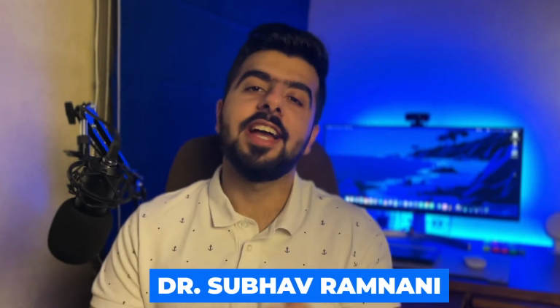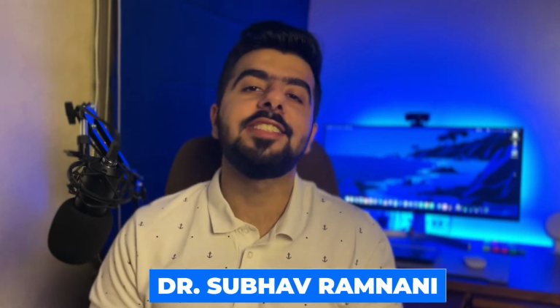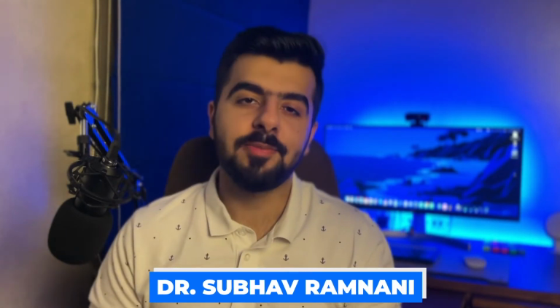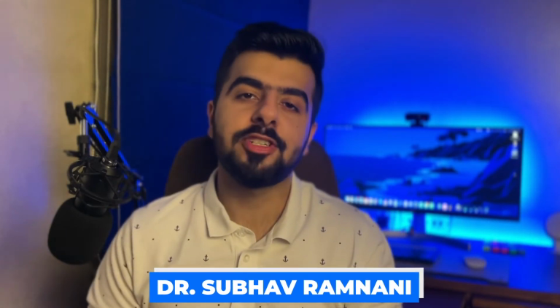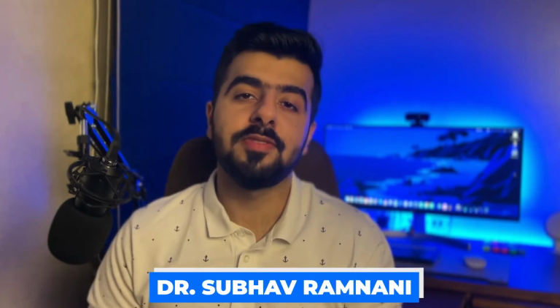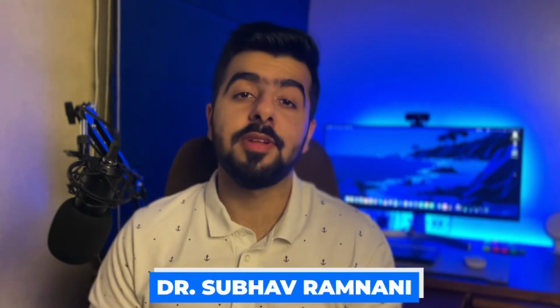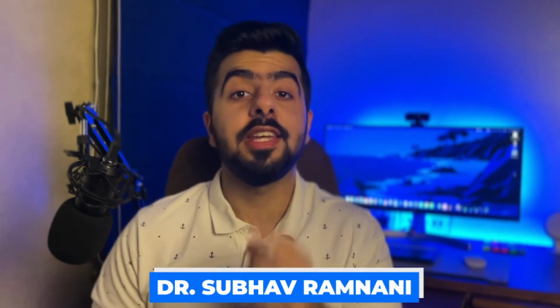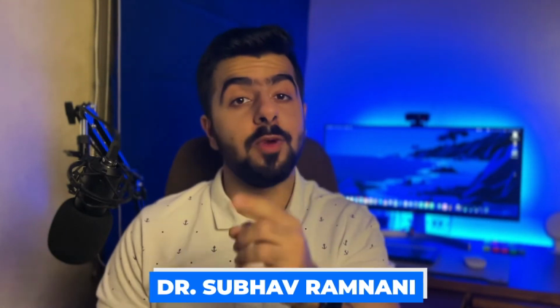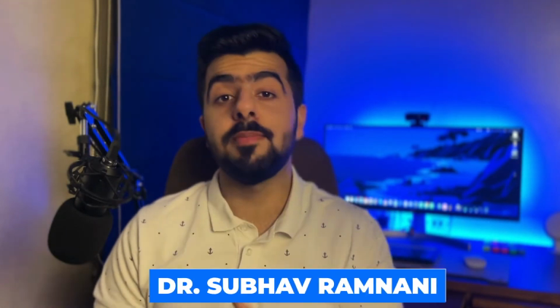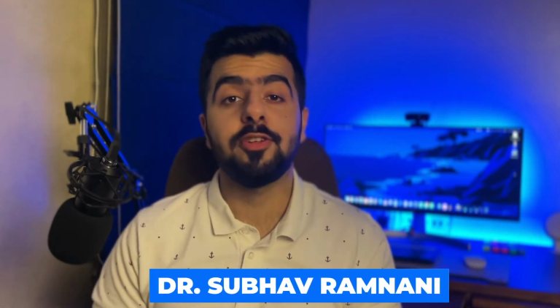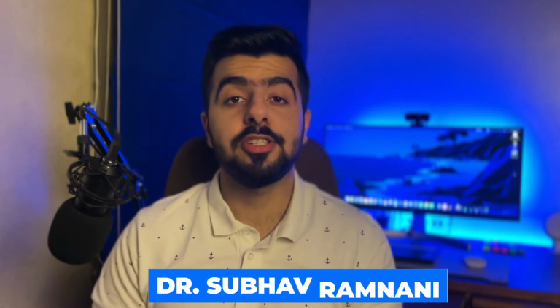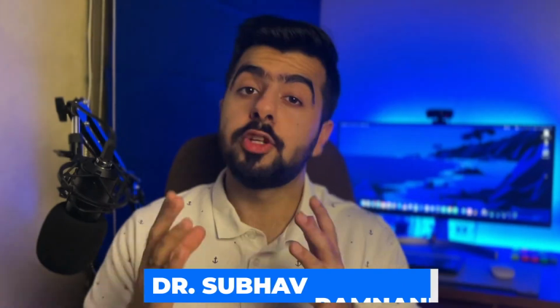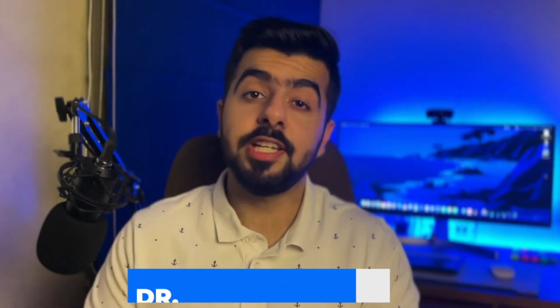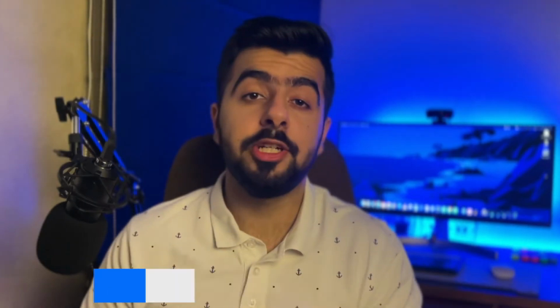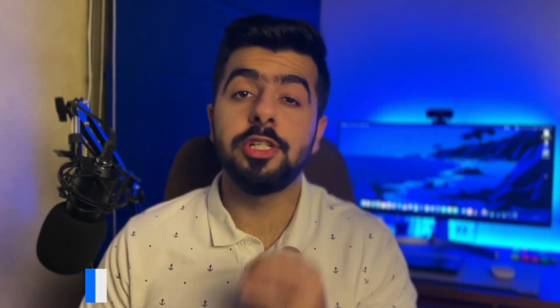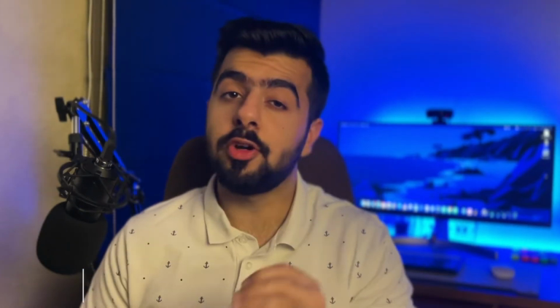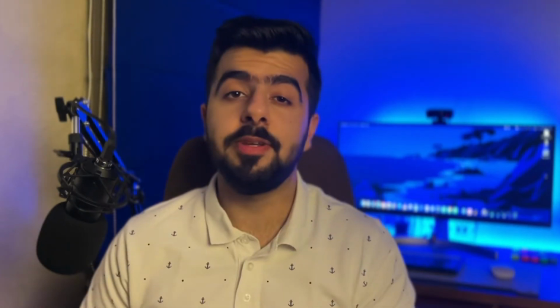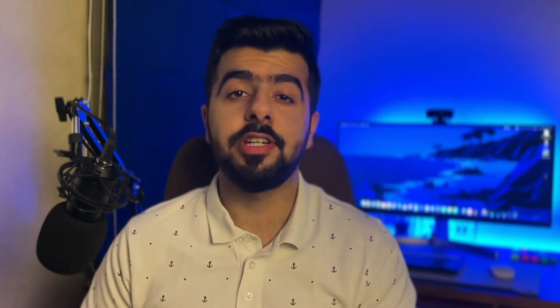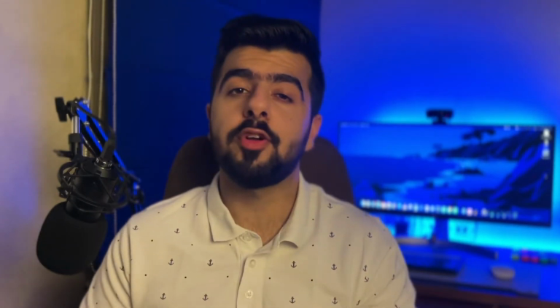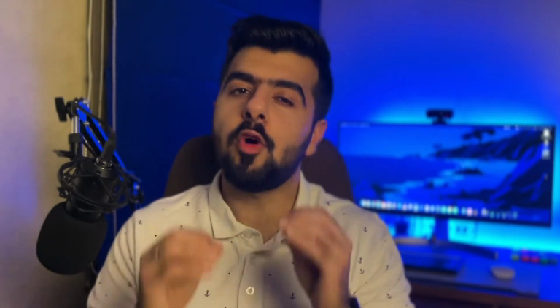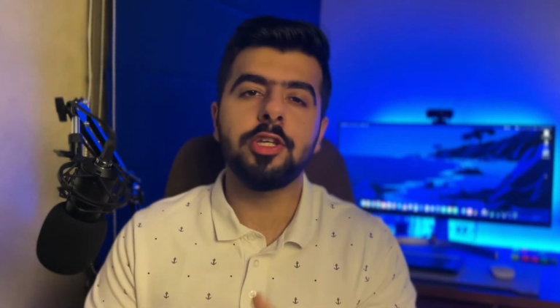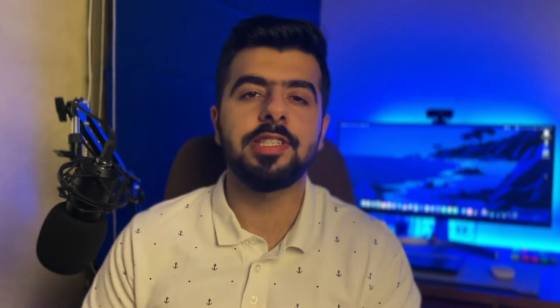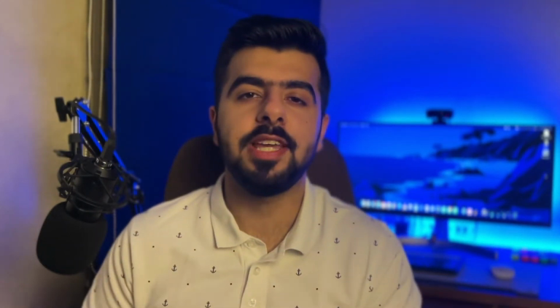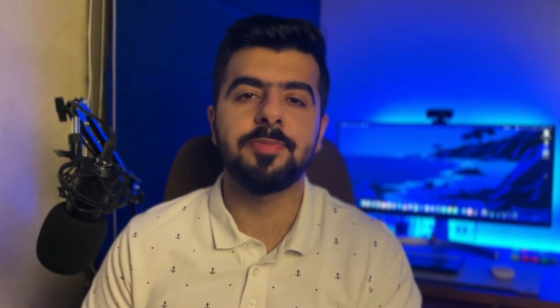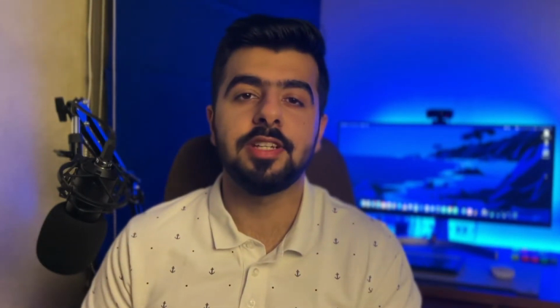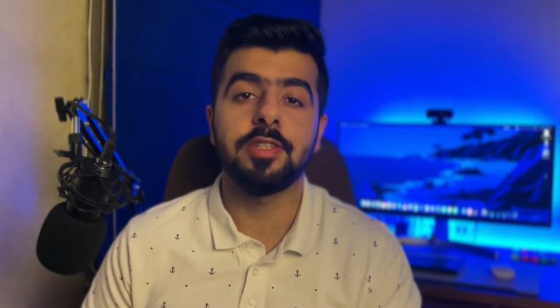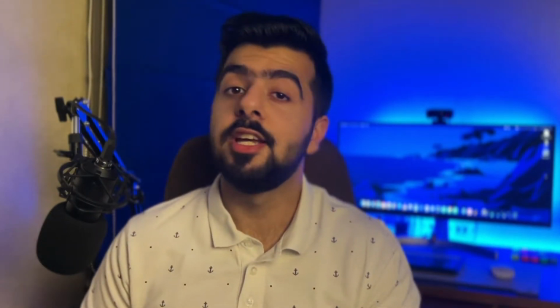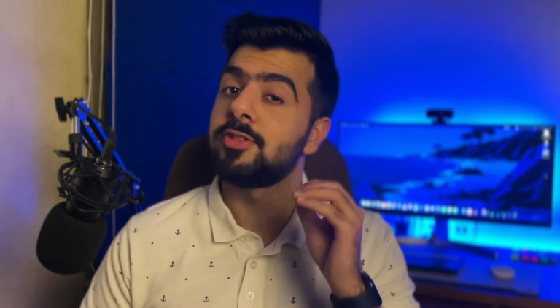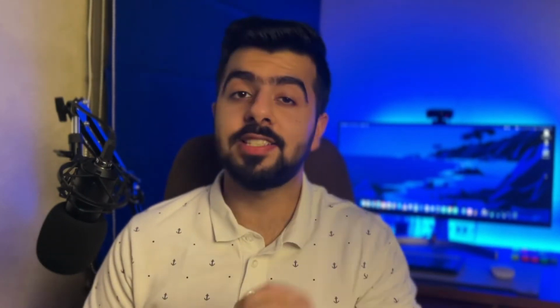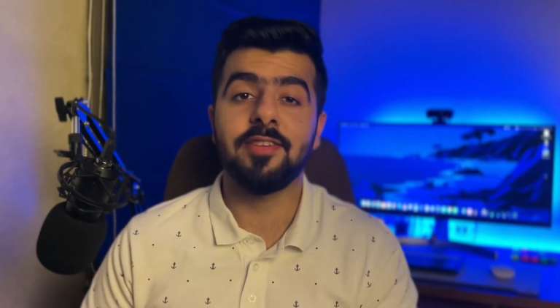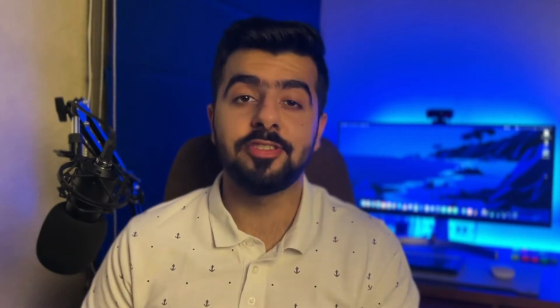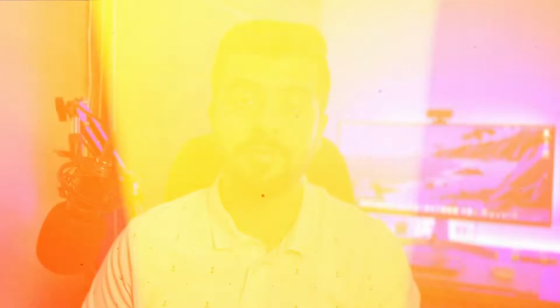Hey guys, I'm Dr. Subhav Ragnani and welcome back to my channel. Today's video will surely be a treat for all the USMLE aspirants out there, so let's dive in straight away.